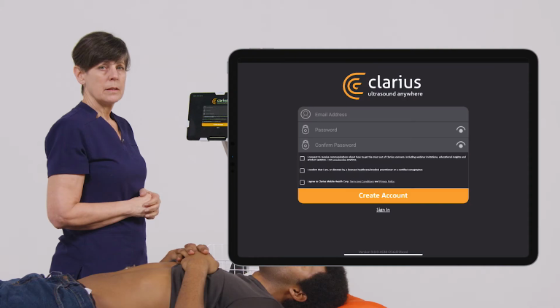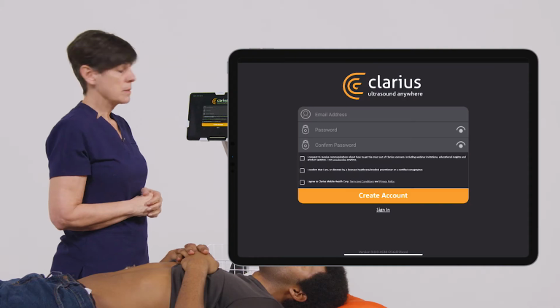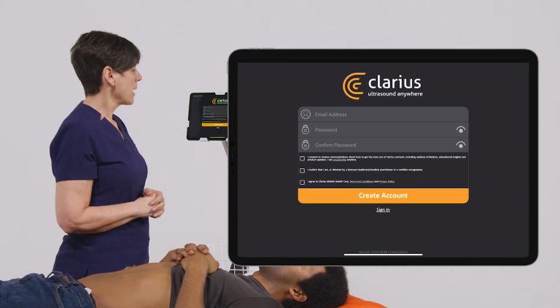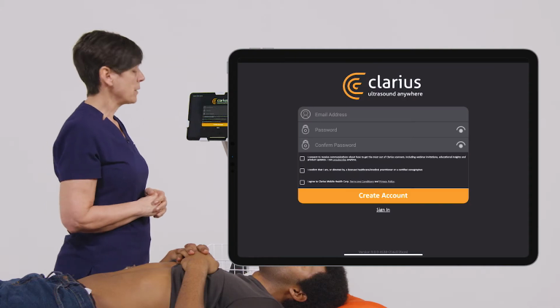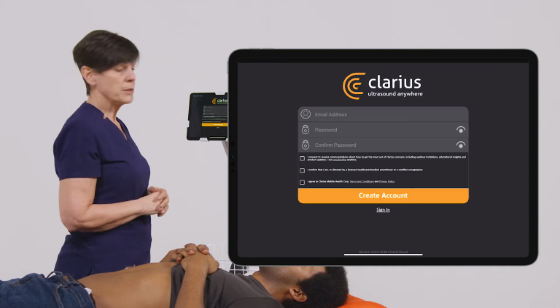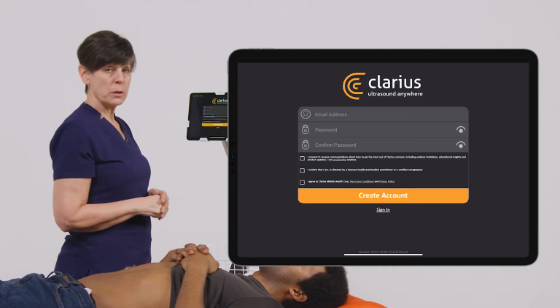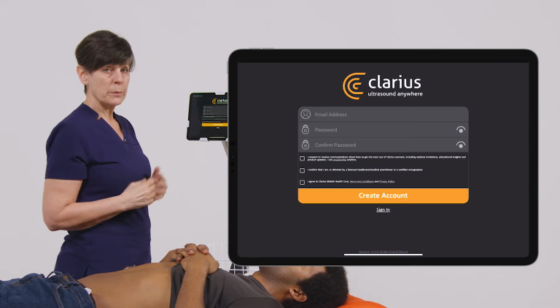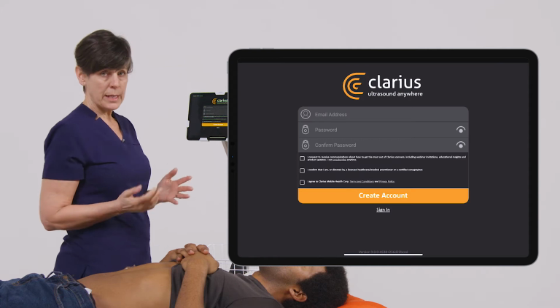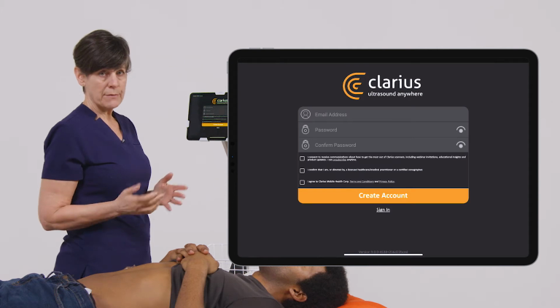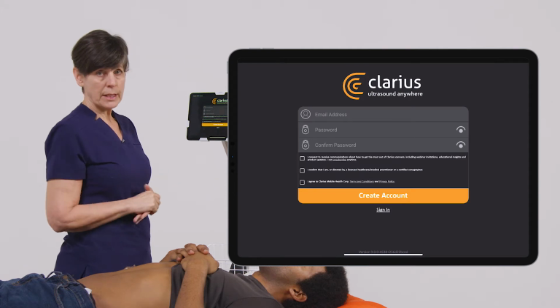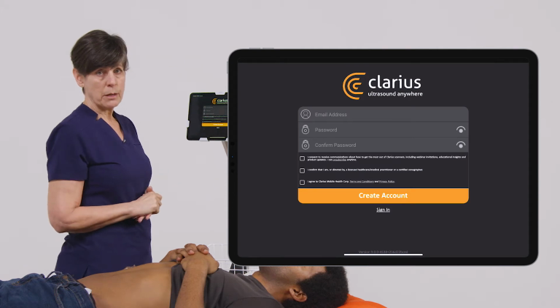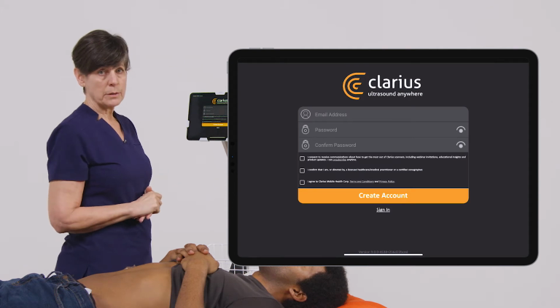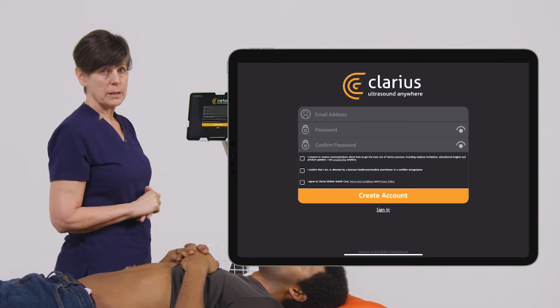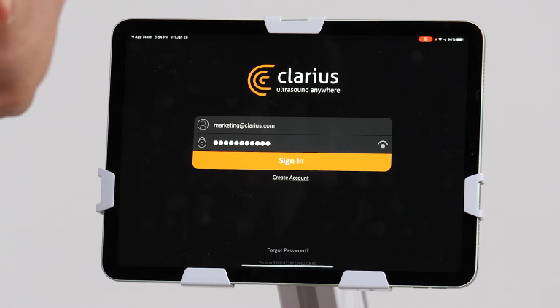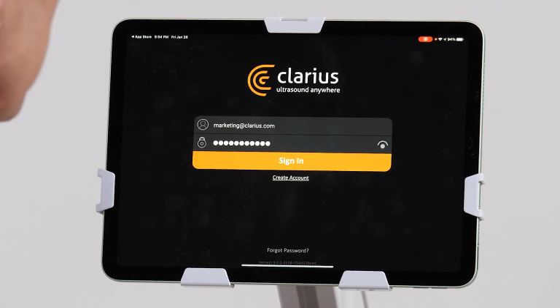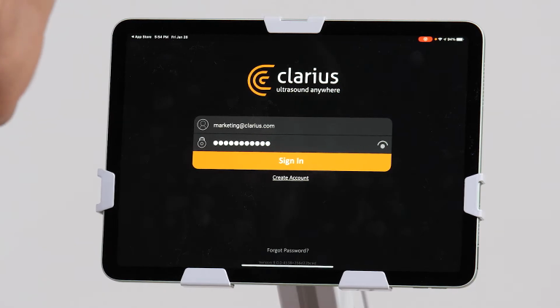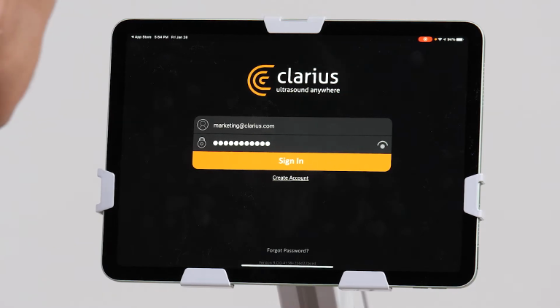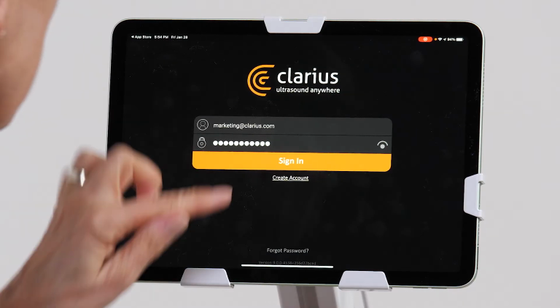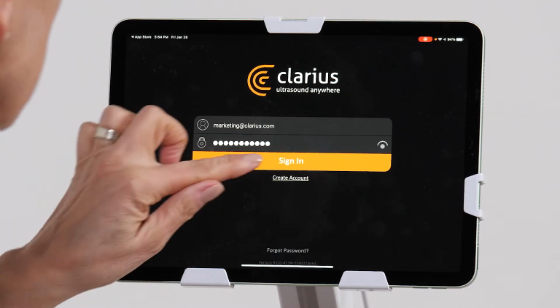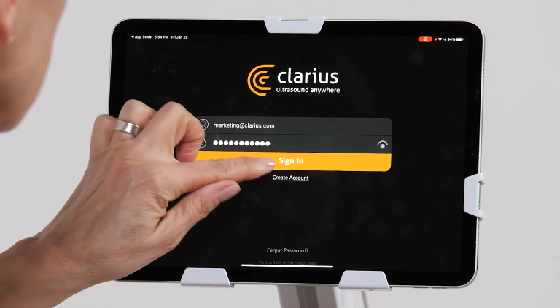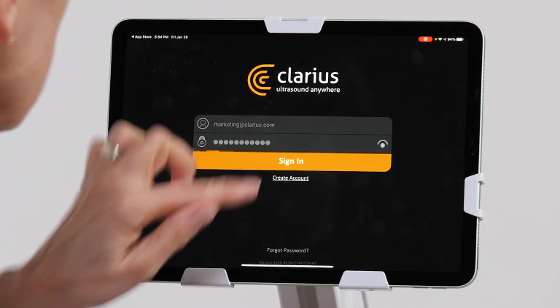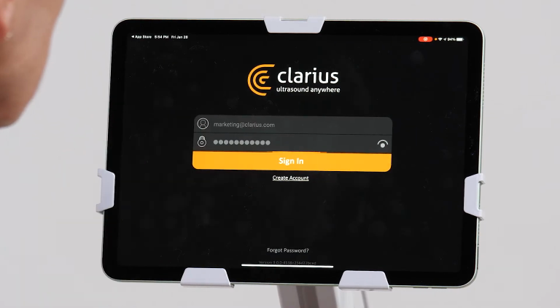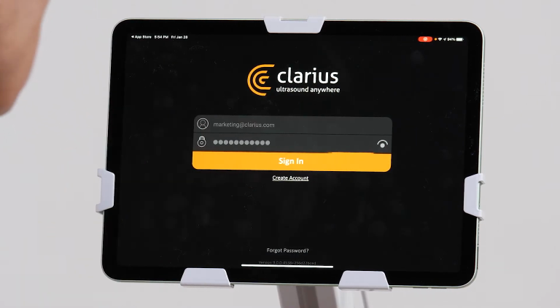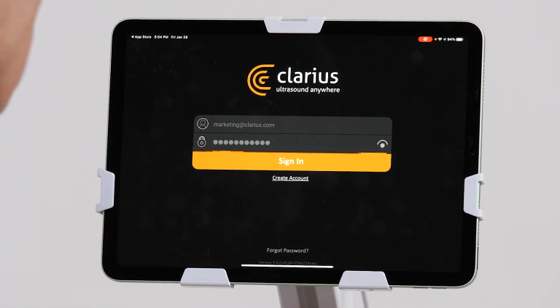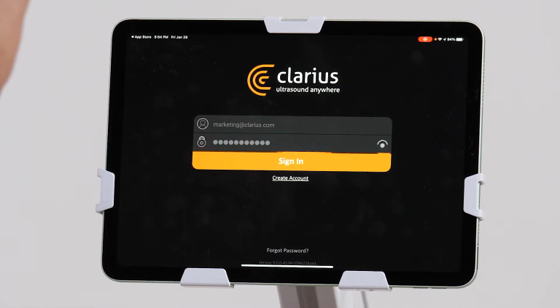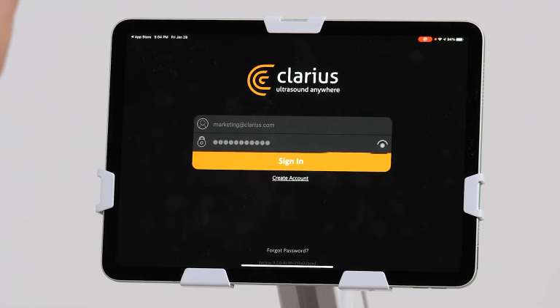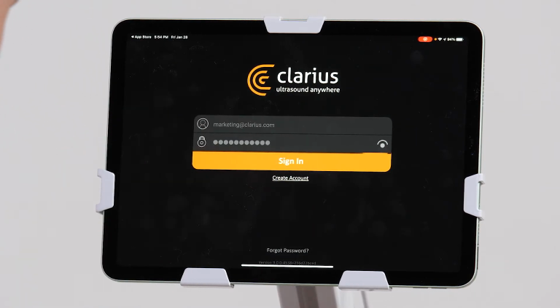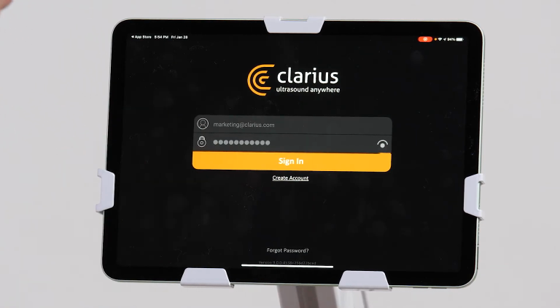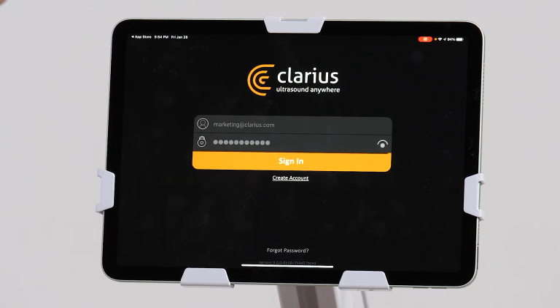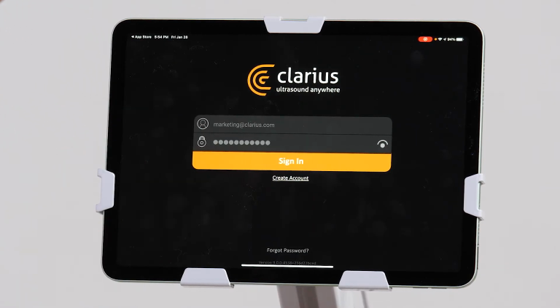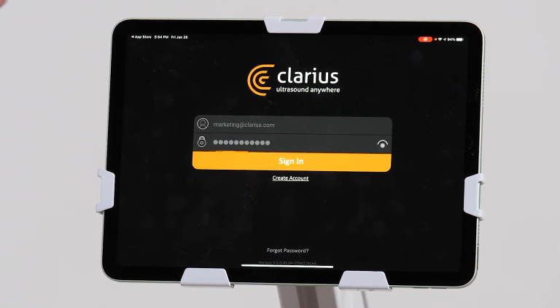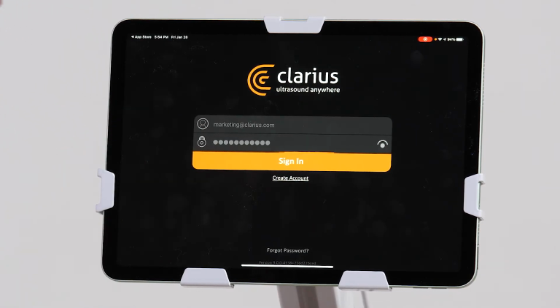So now, if you don't already have an account, you can create a new account or log in with your existing credentials.